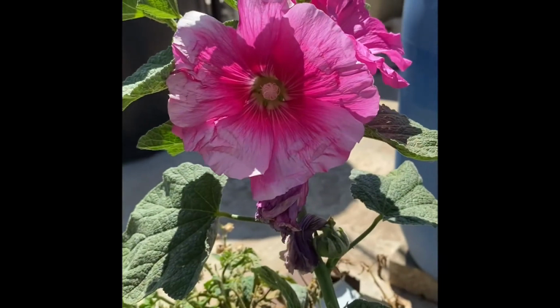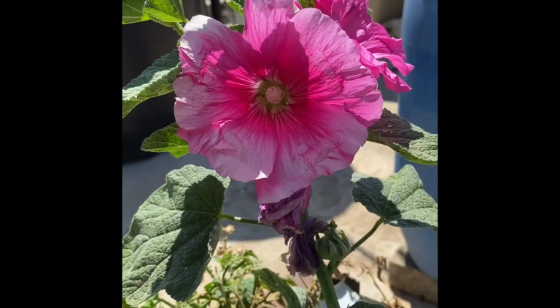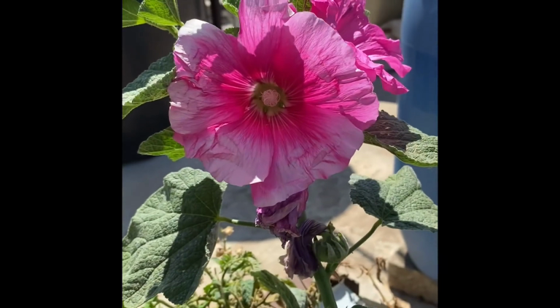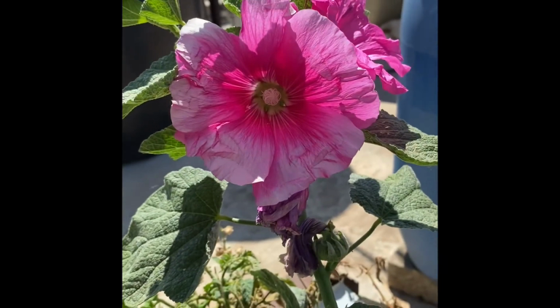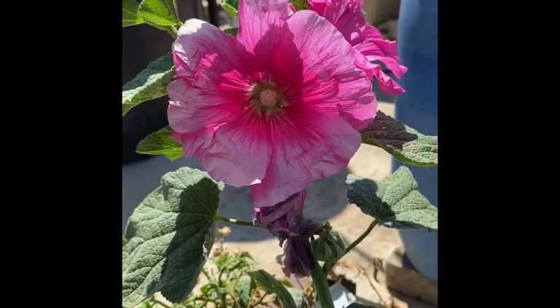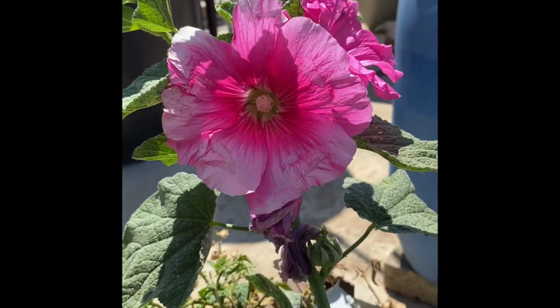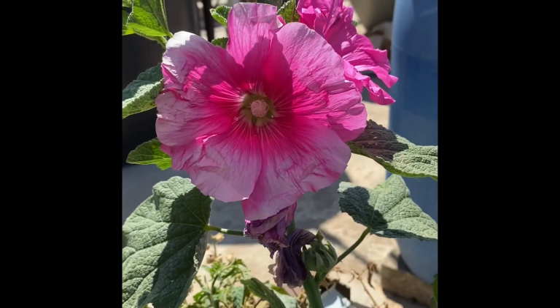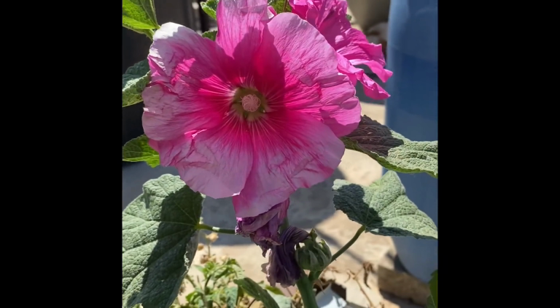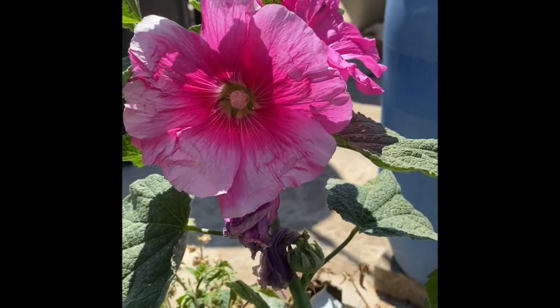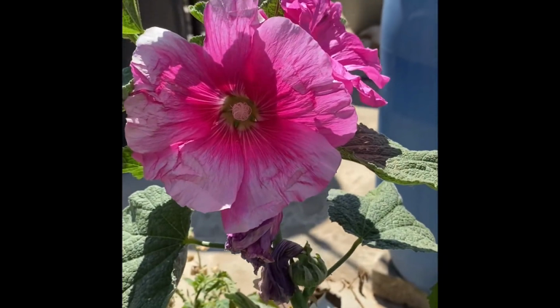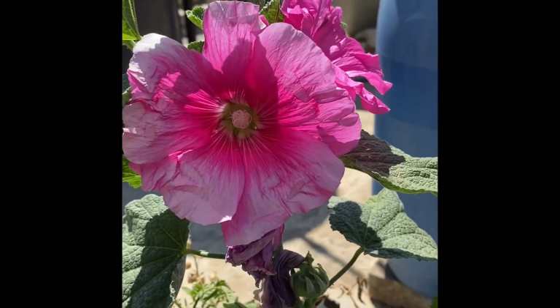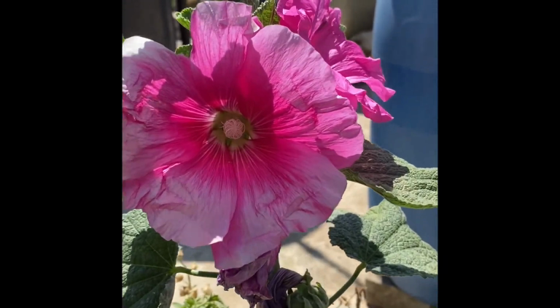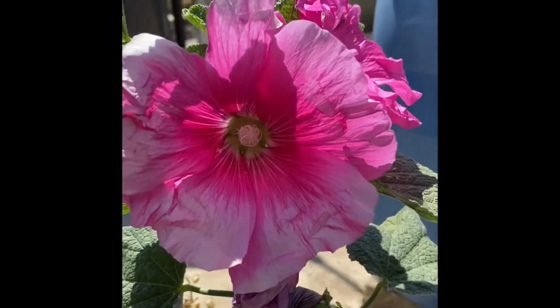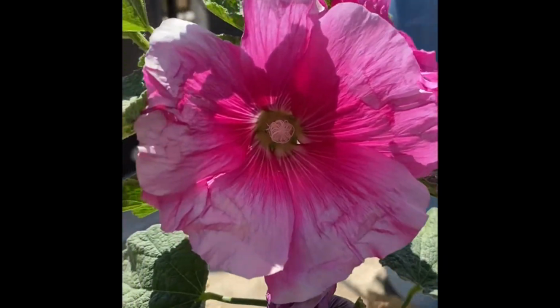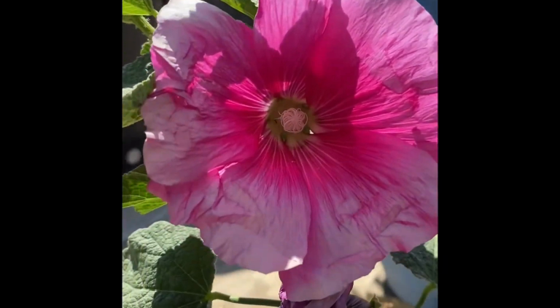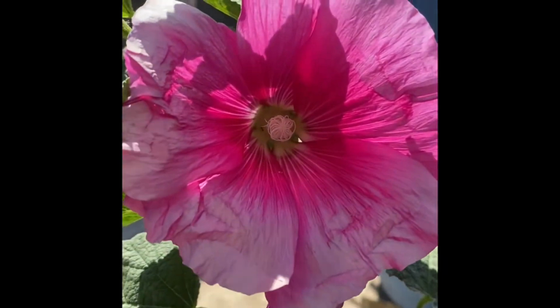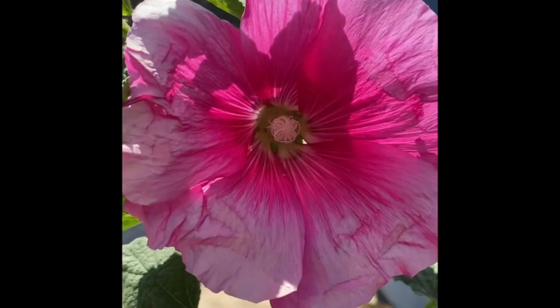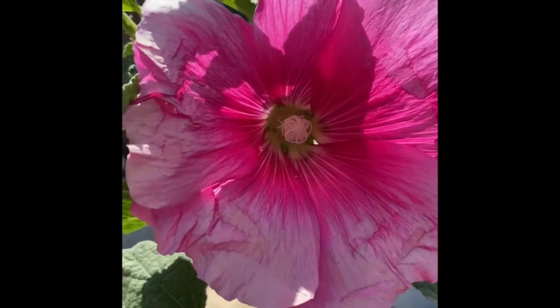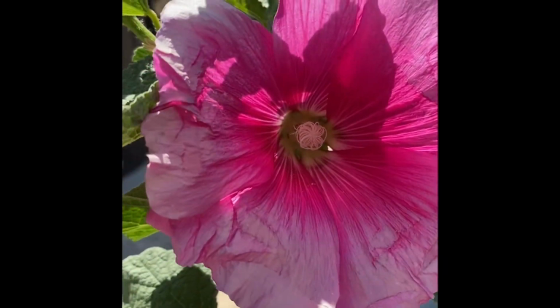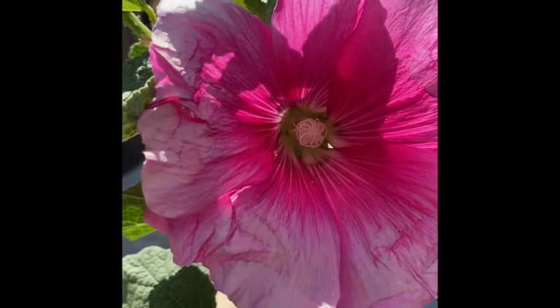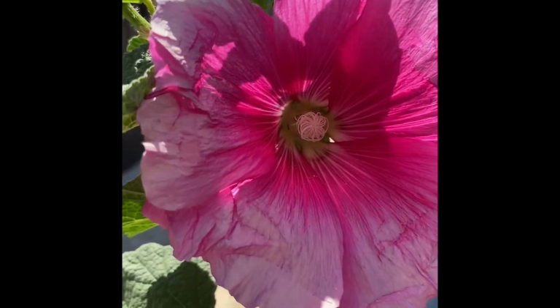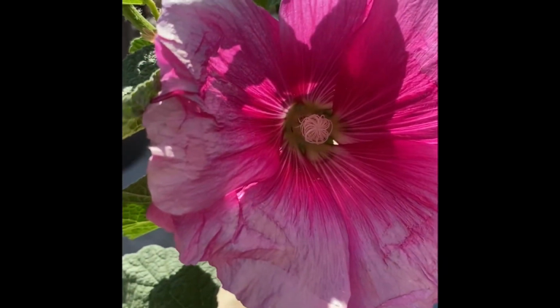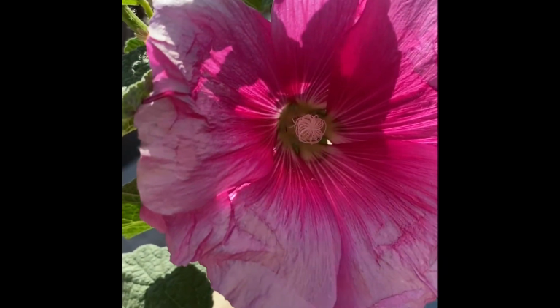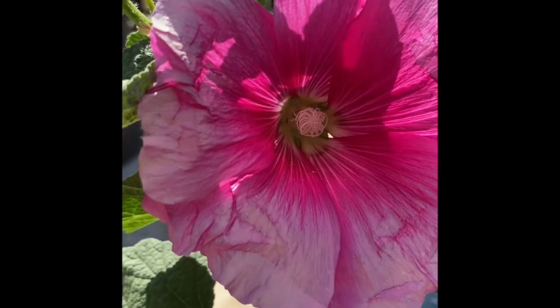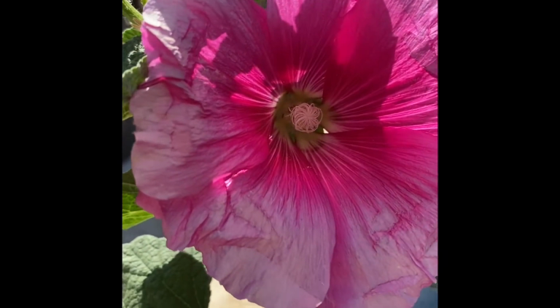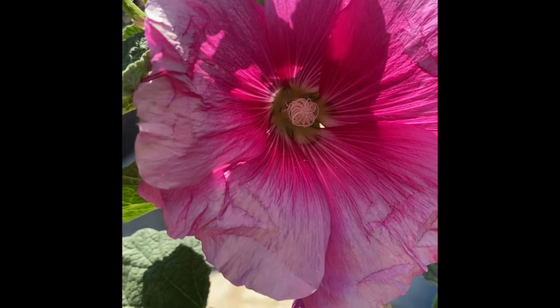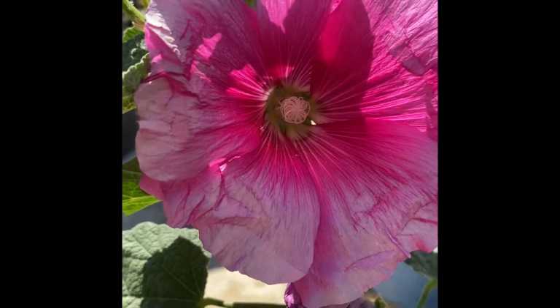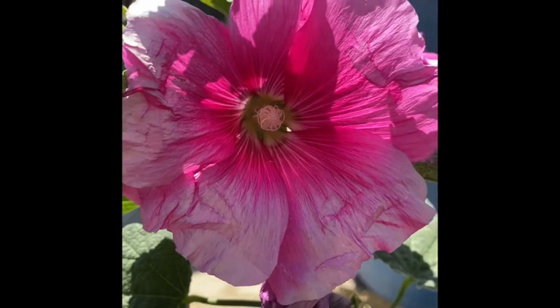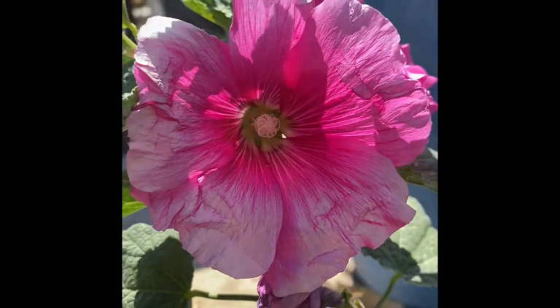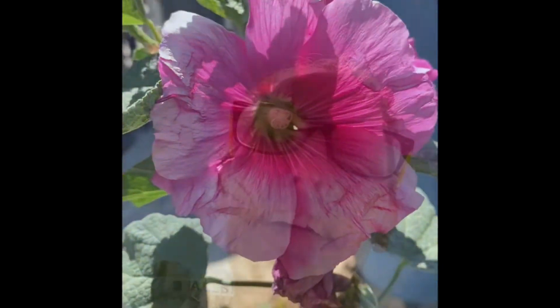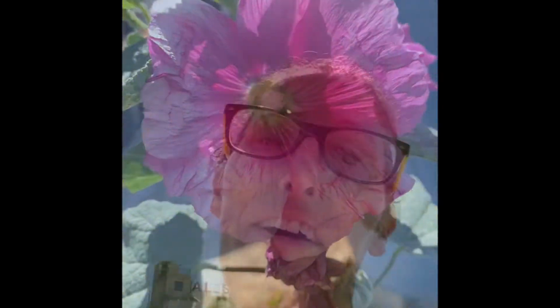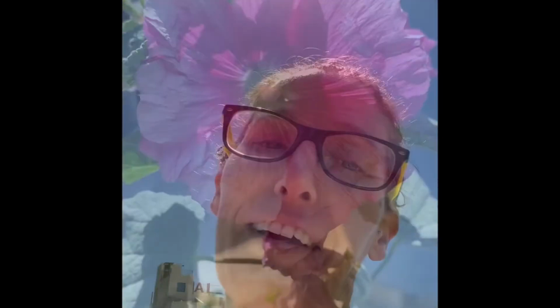Hollyhock! Grows wild in Palestine. Look how gorgeous that is. Such a pretty flower.